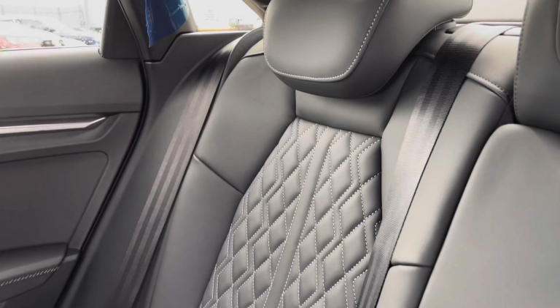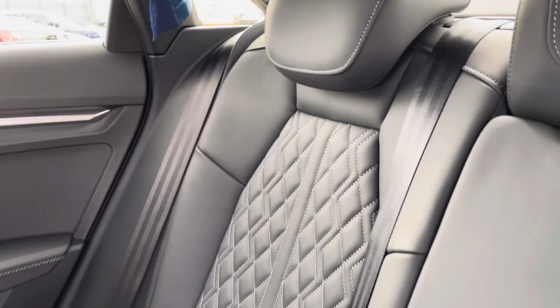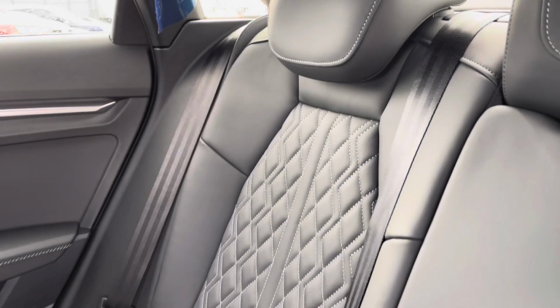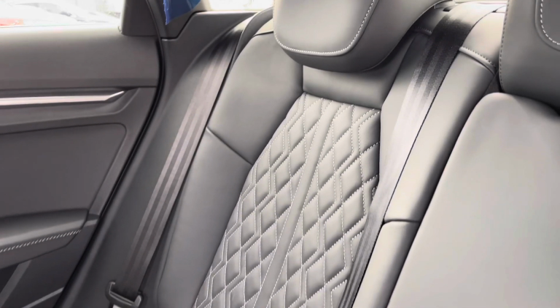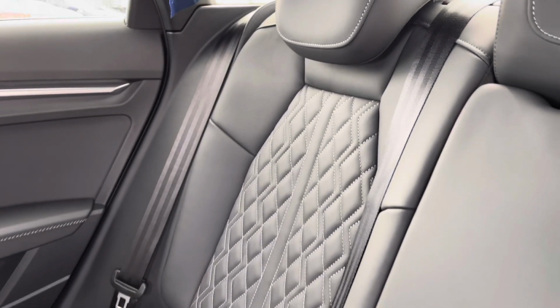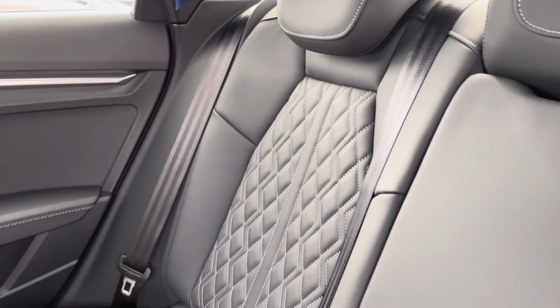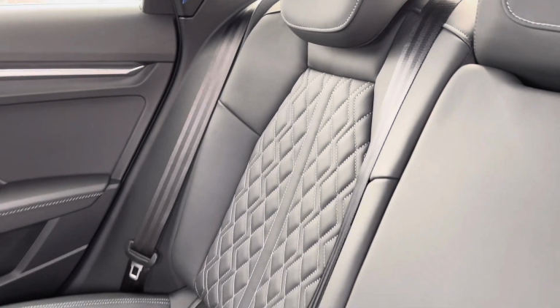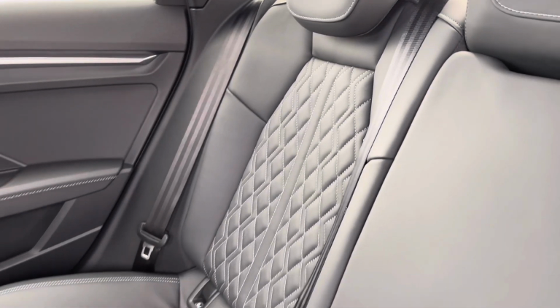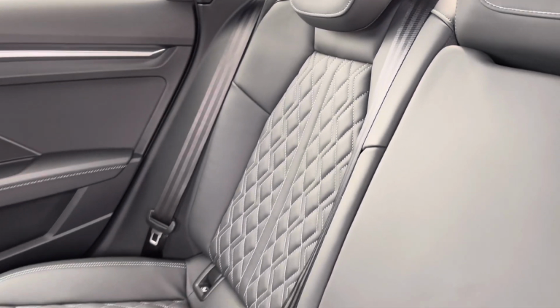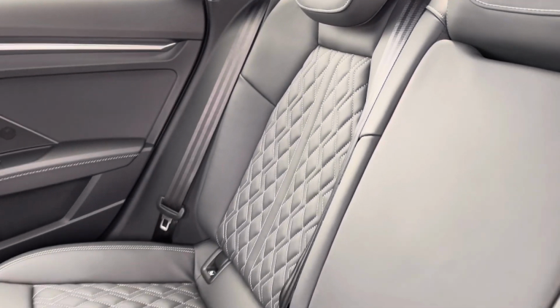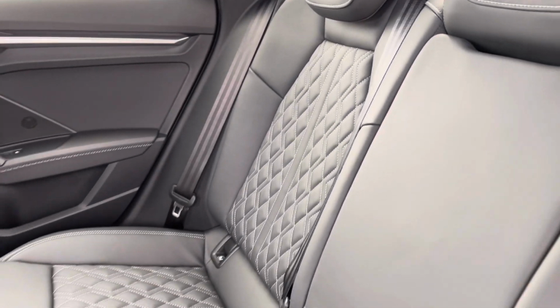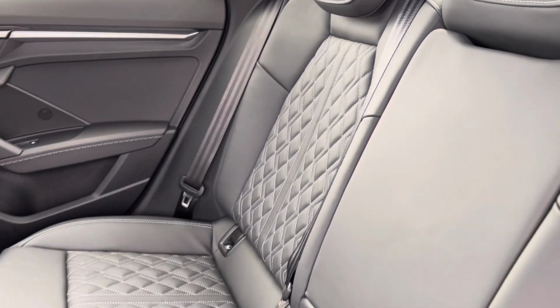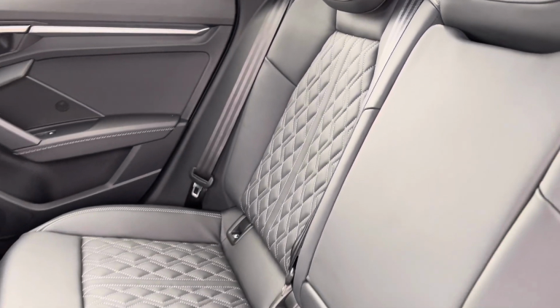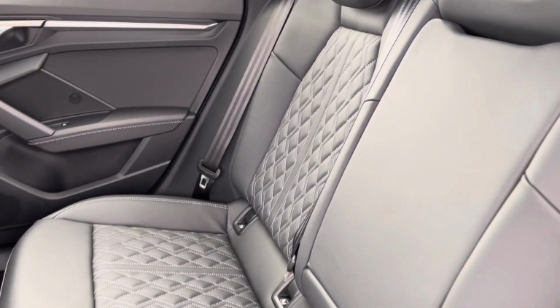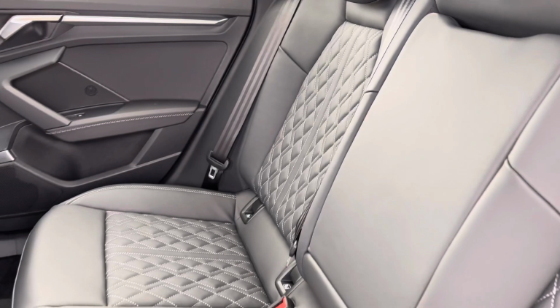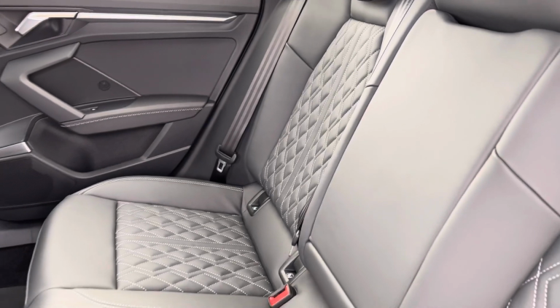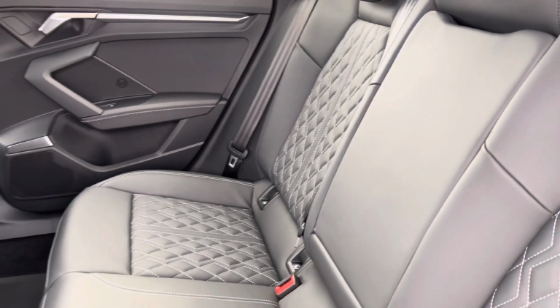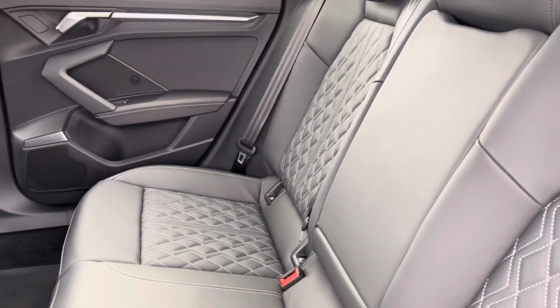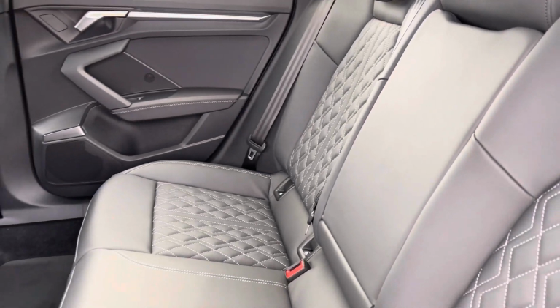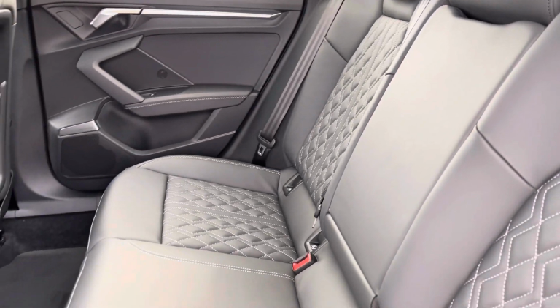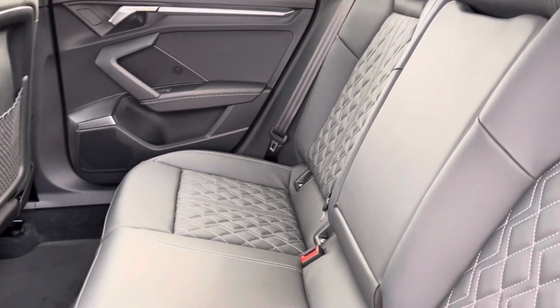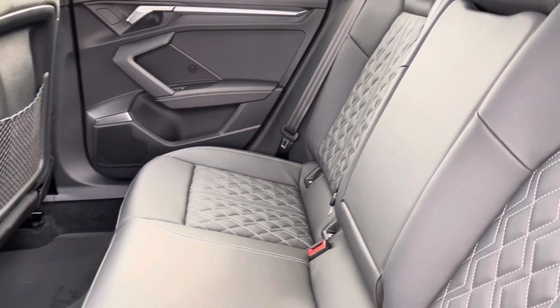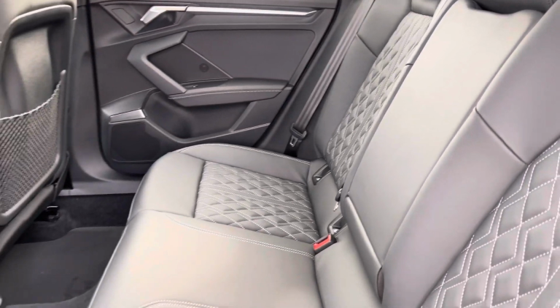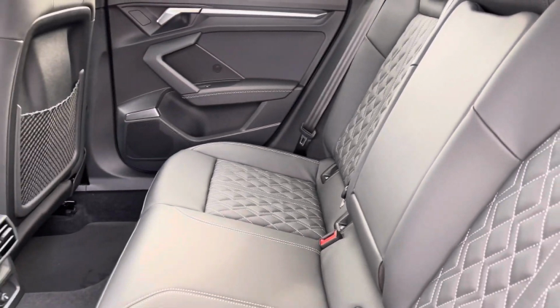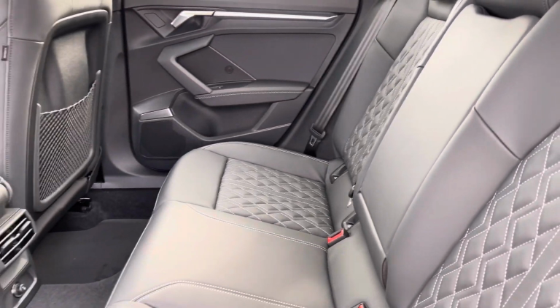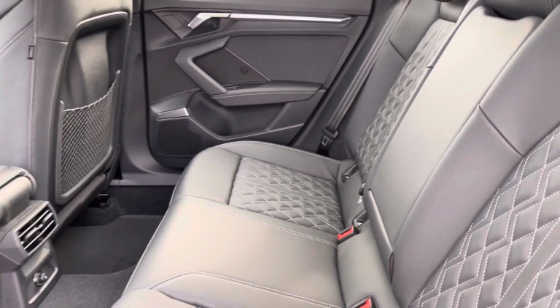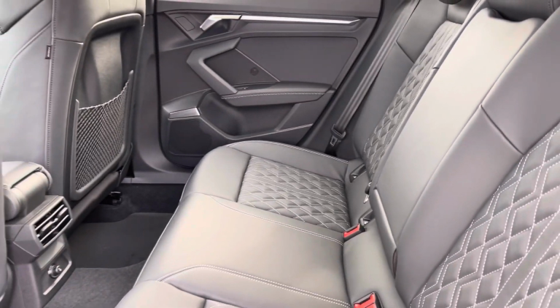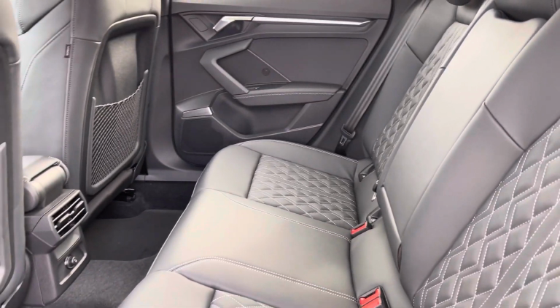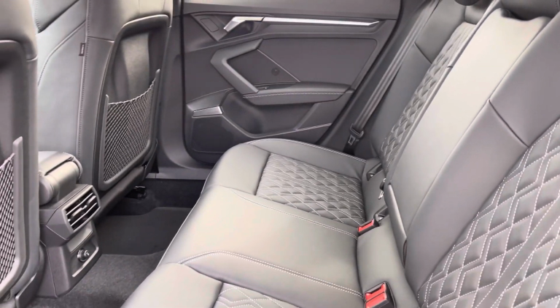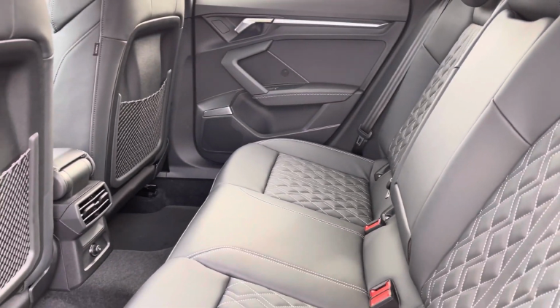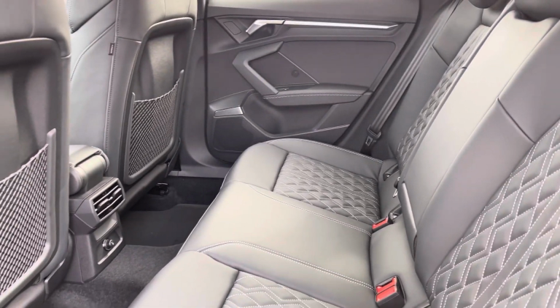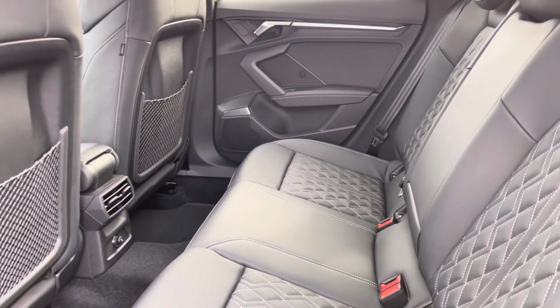Moving to the rear interior, you've got the full black leather finish — very comfortable to be in. The central armrest folds down nice and easily.